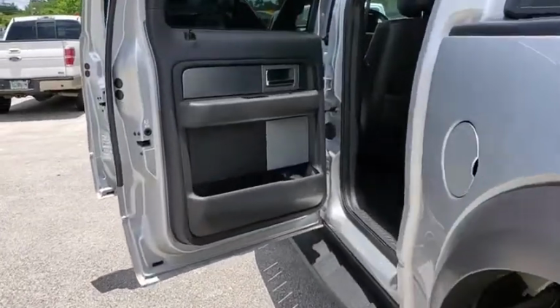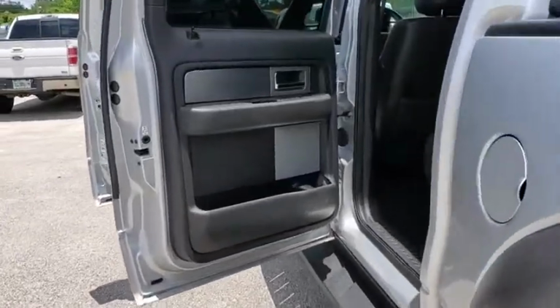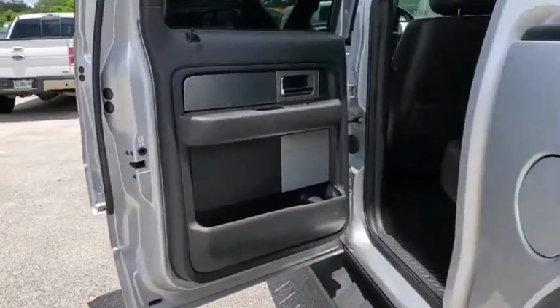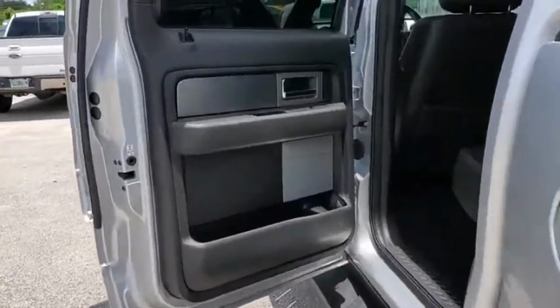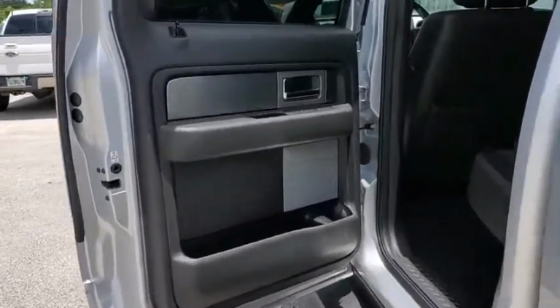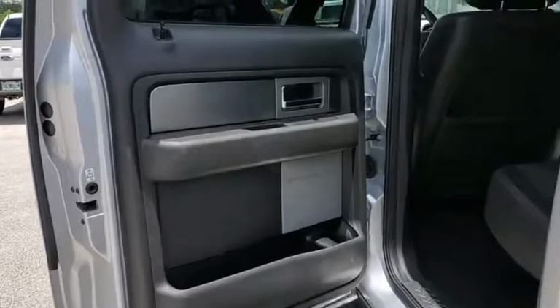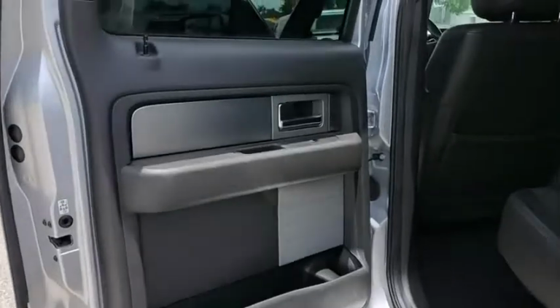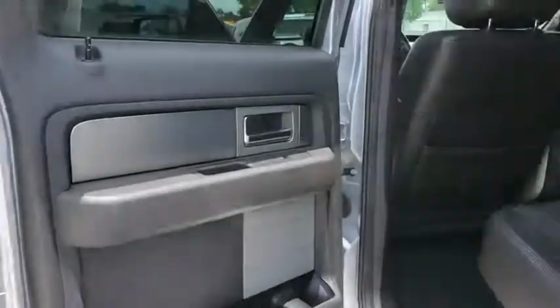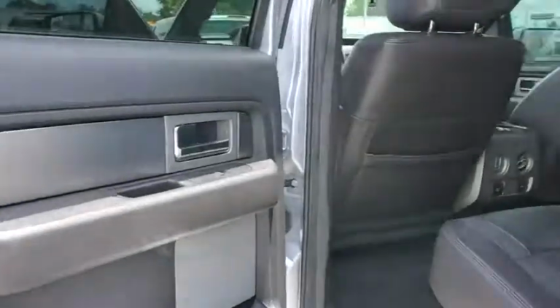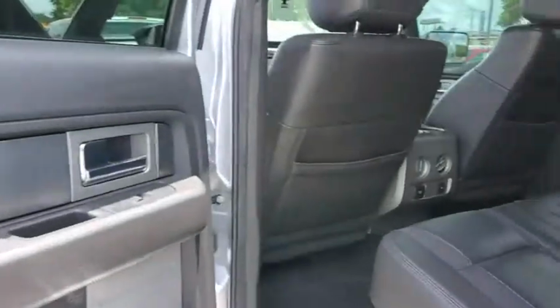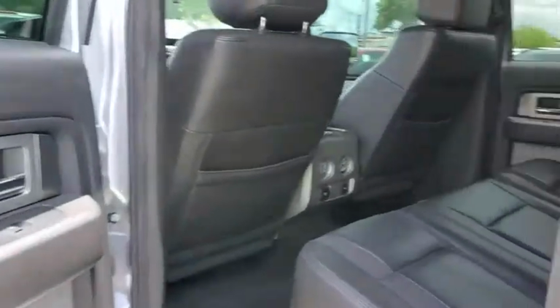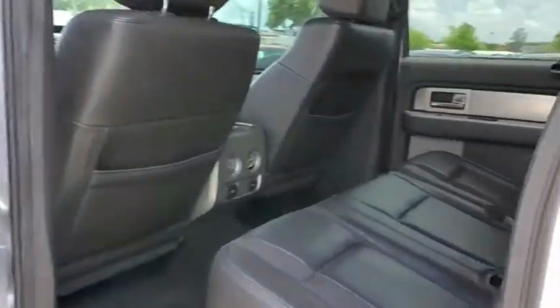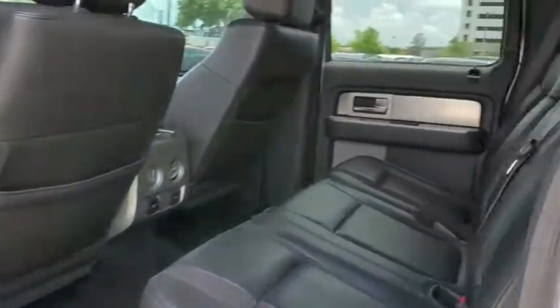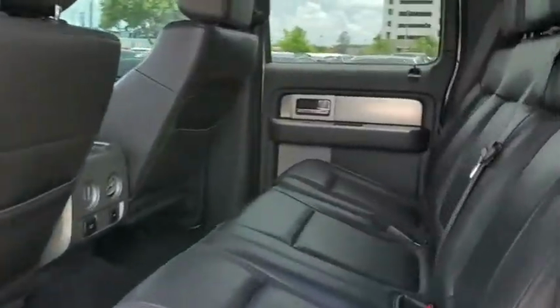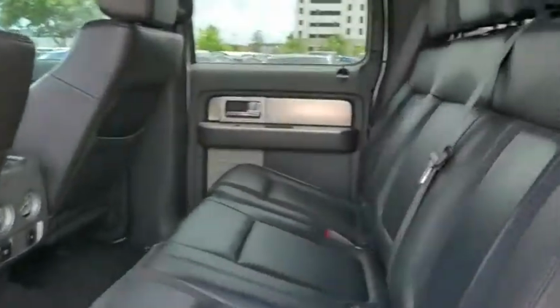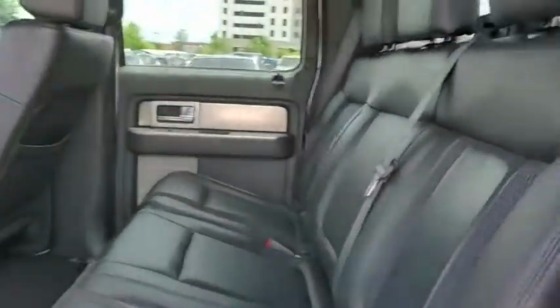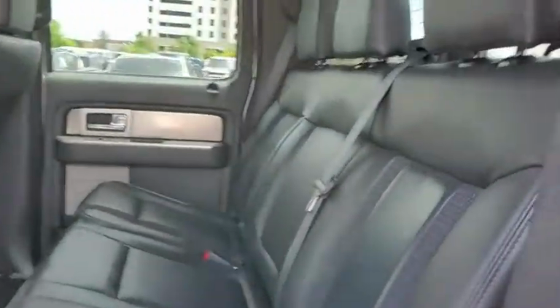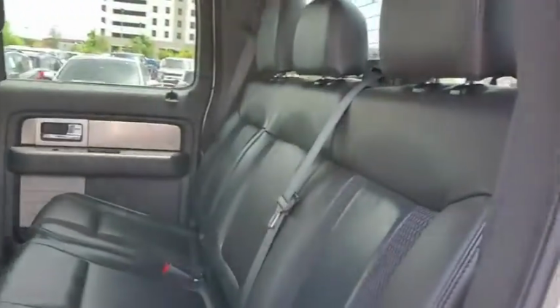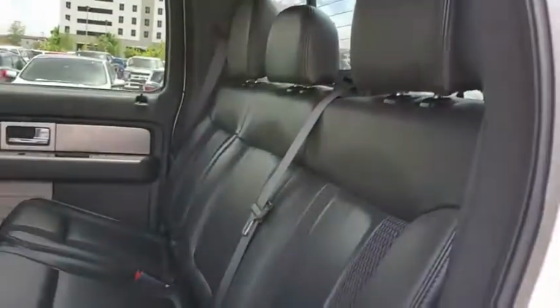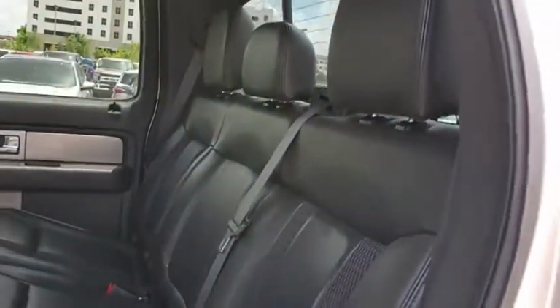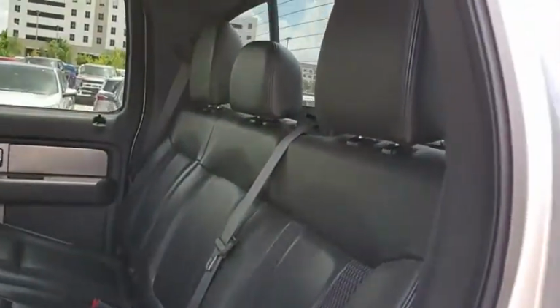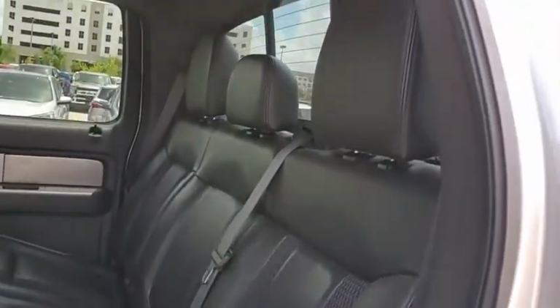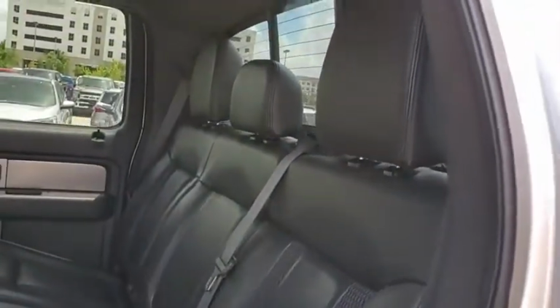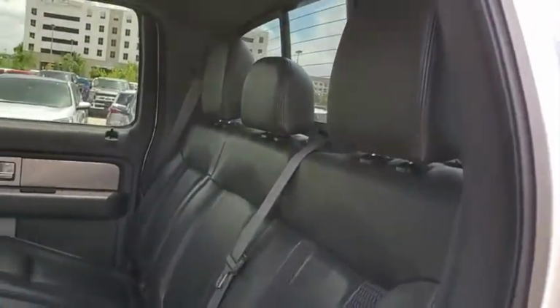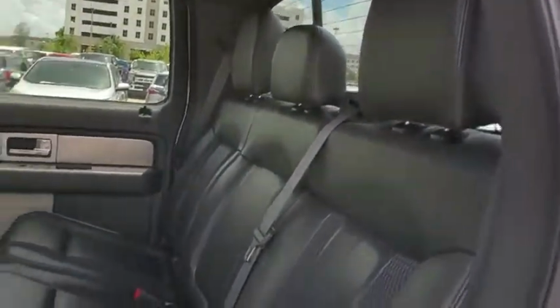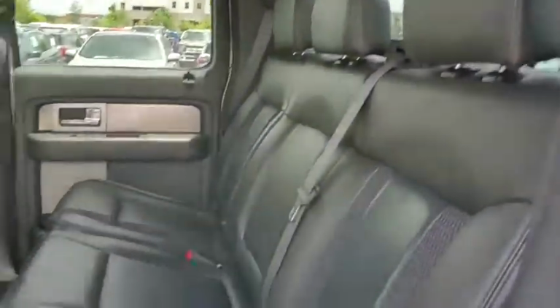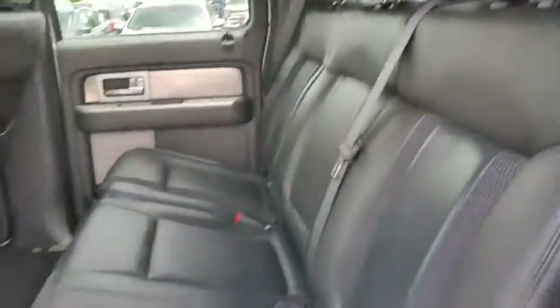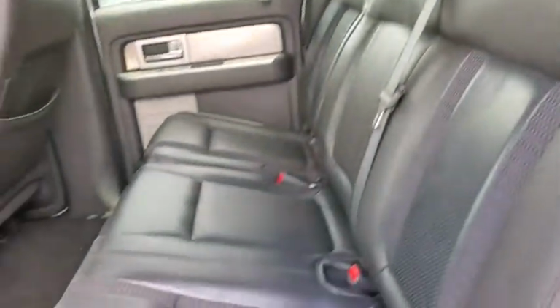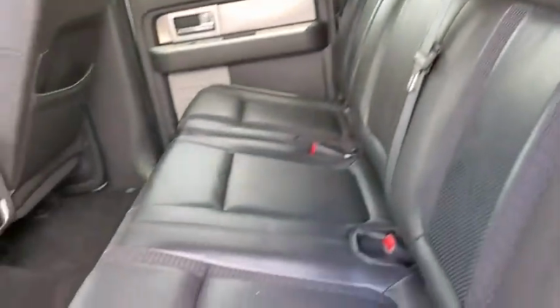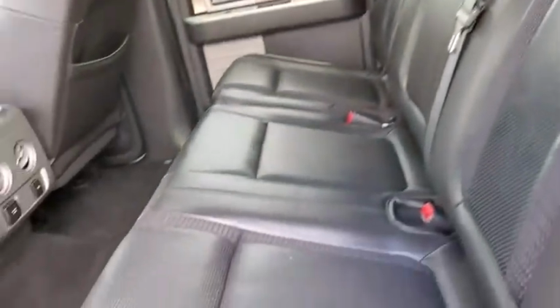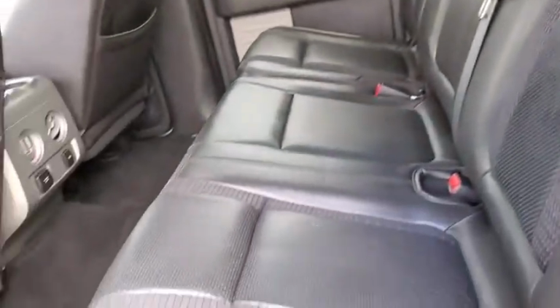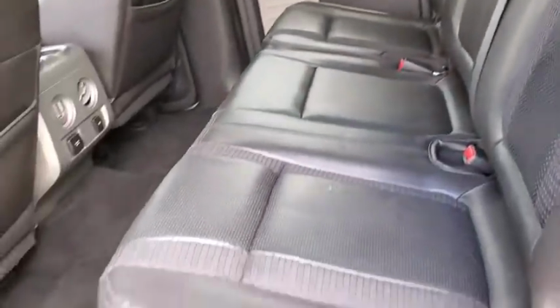Power windows, fog lights, overhead console, panic alarm, tachometer, remote keyless entry.